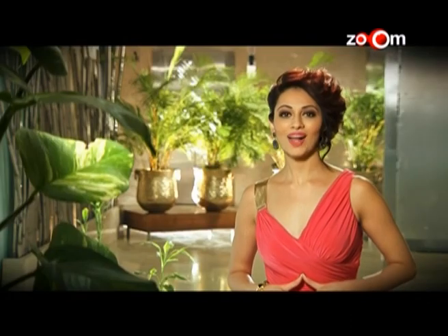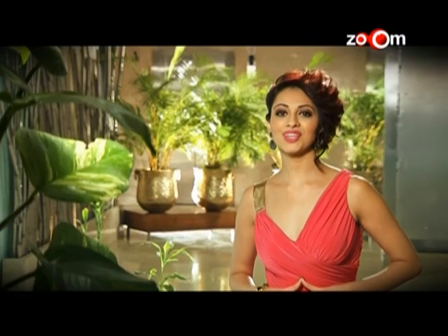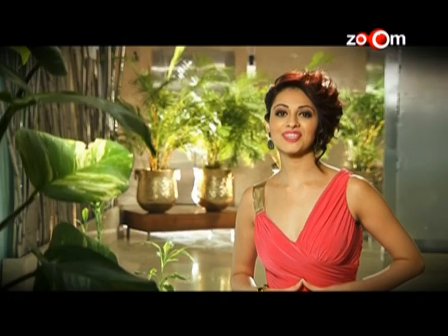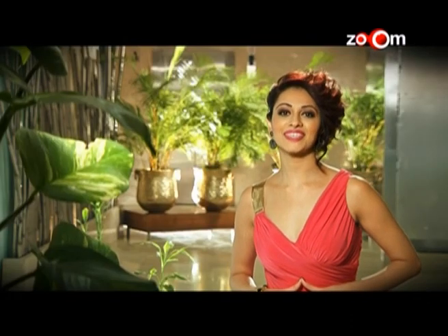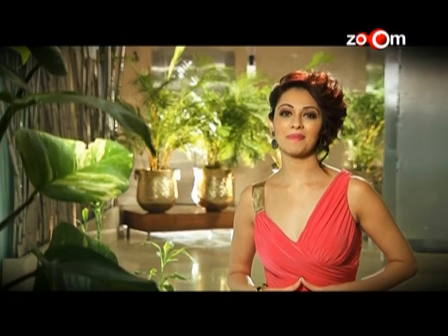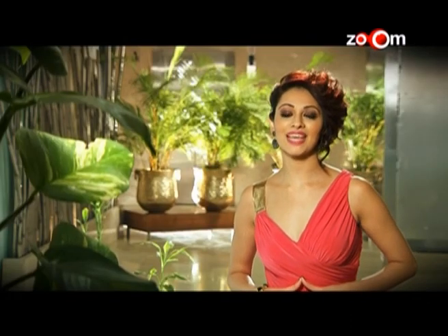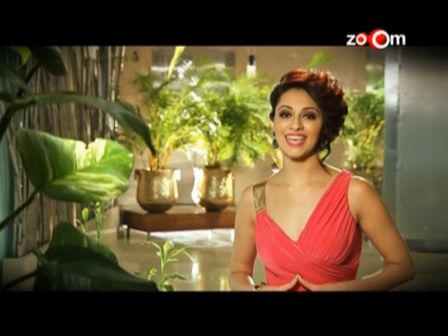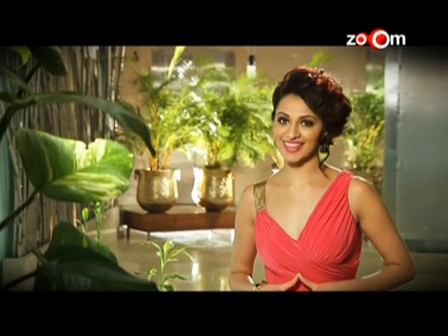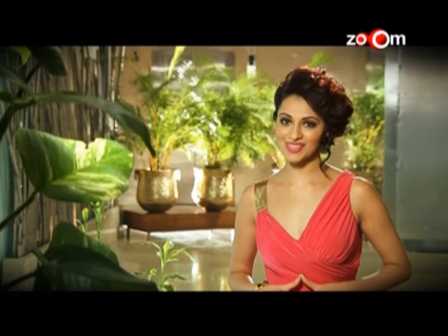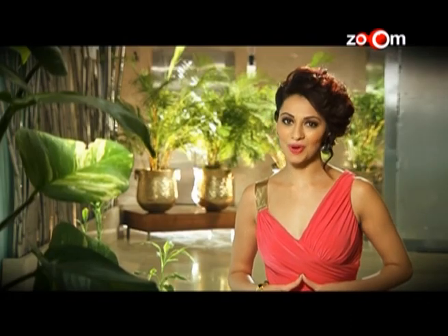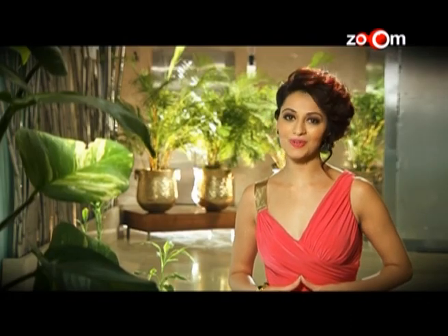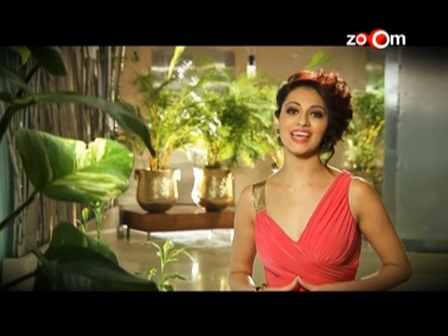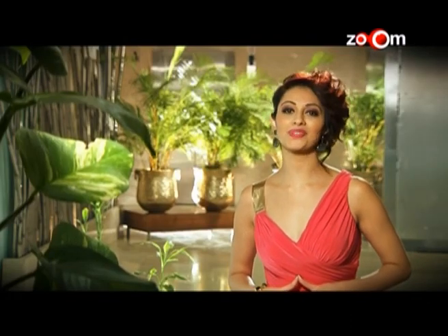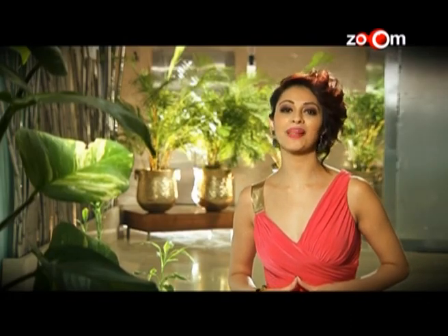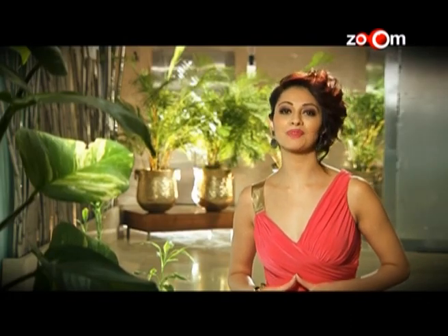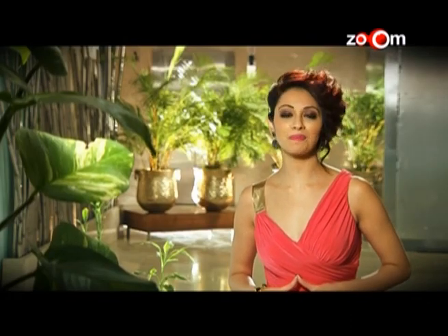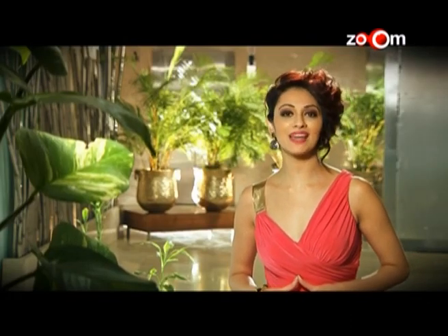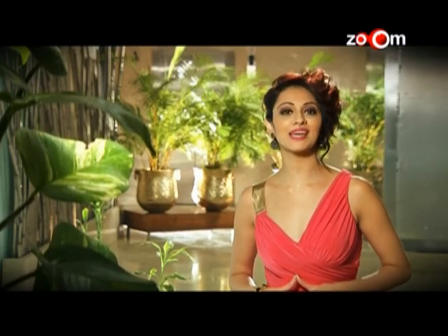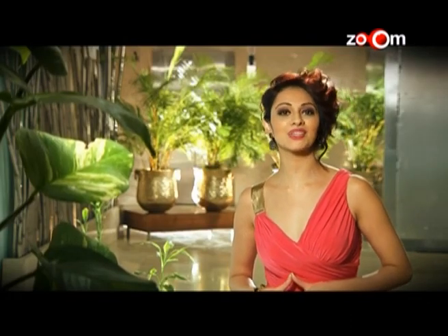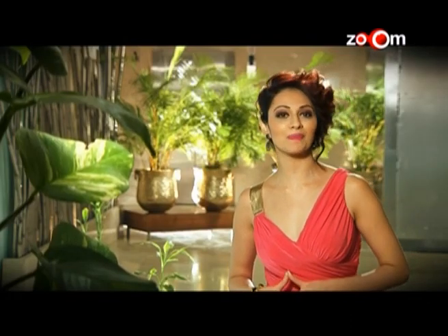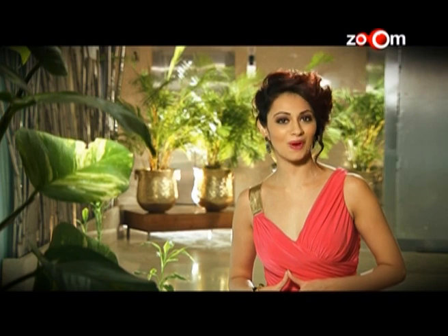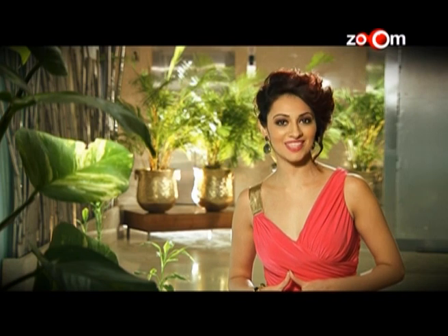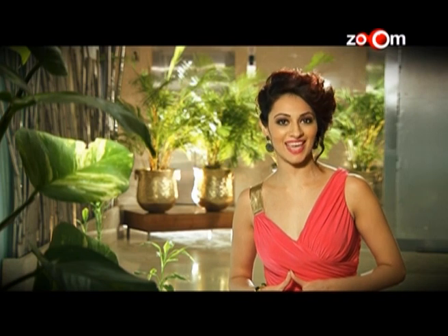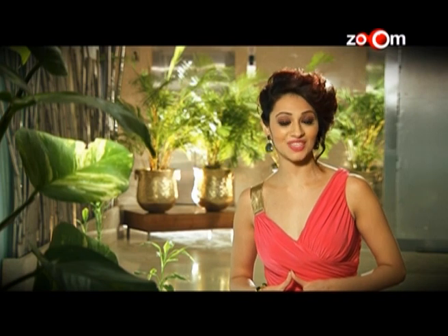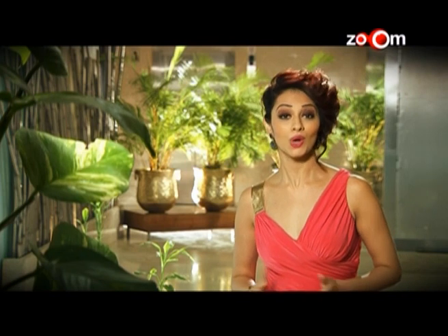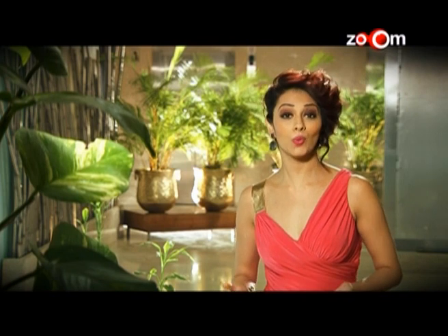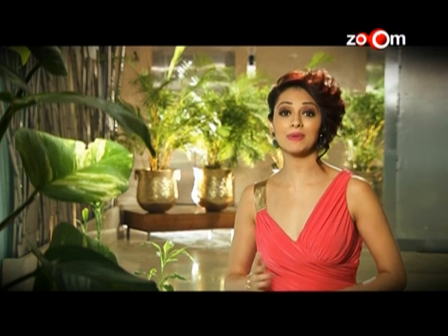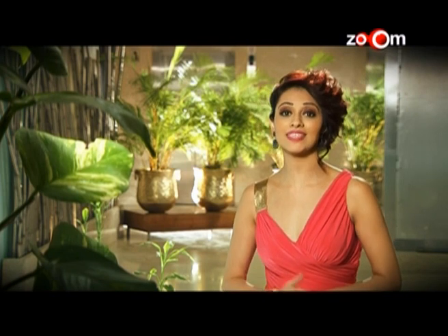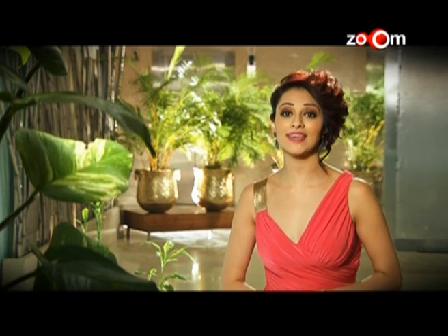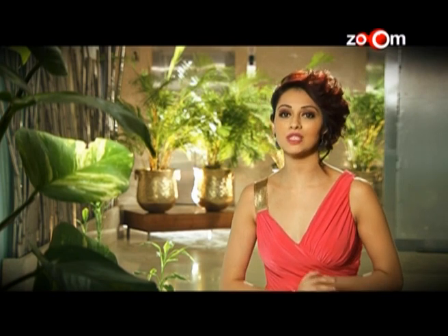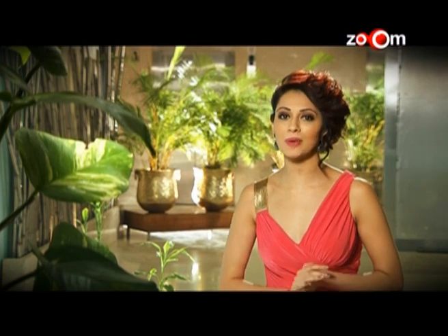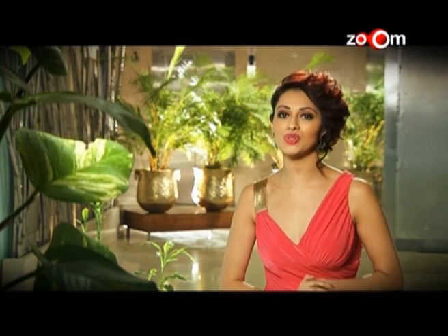While the judges are tabulating their scores, let's welcome Shibbani Kashyap on stage, who will be singing.